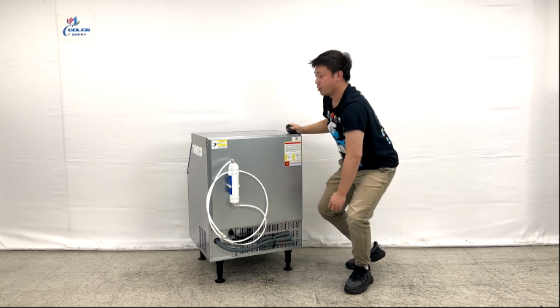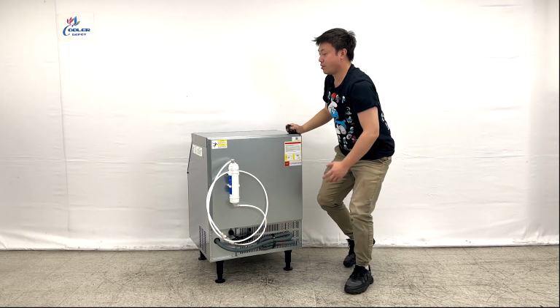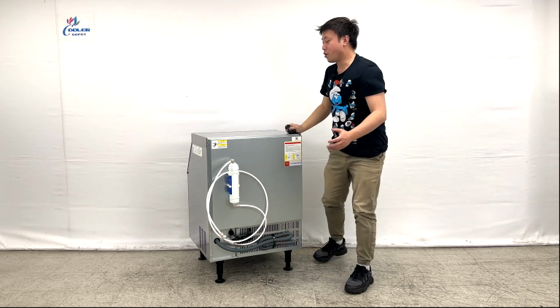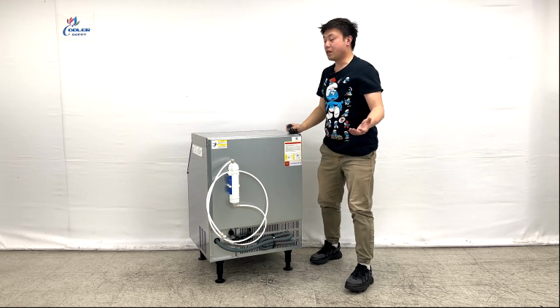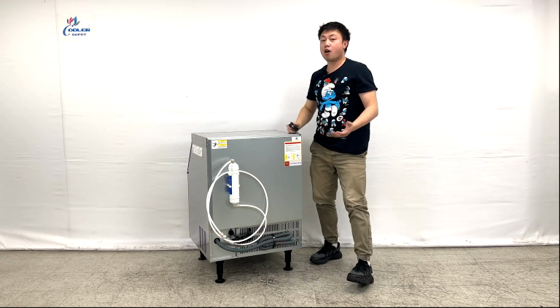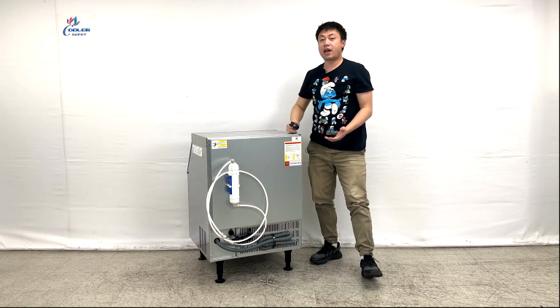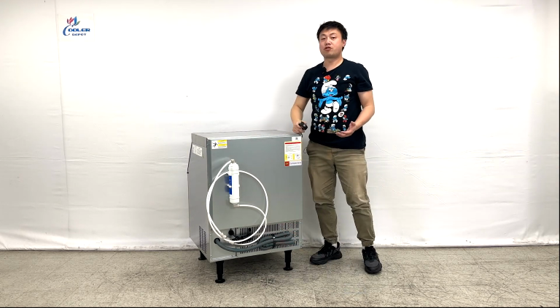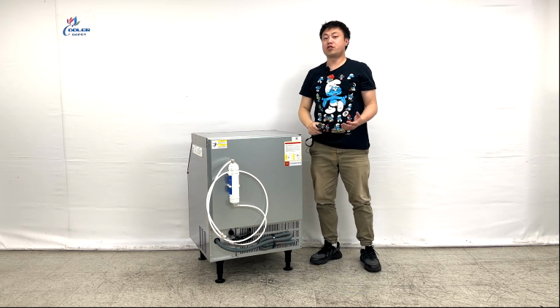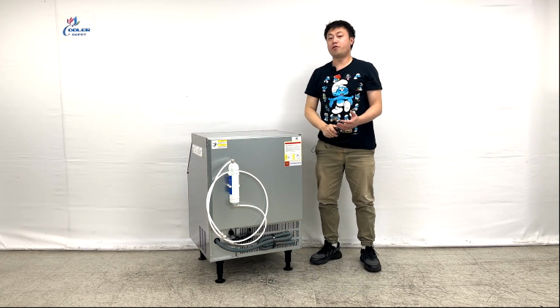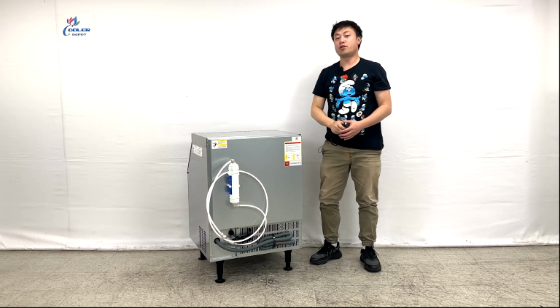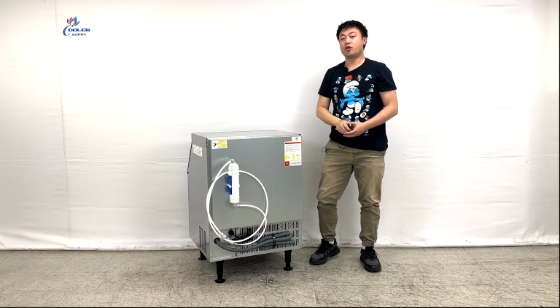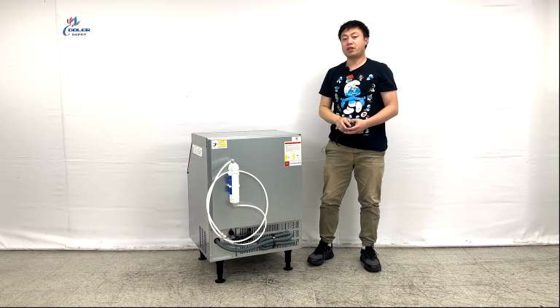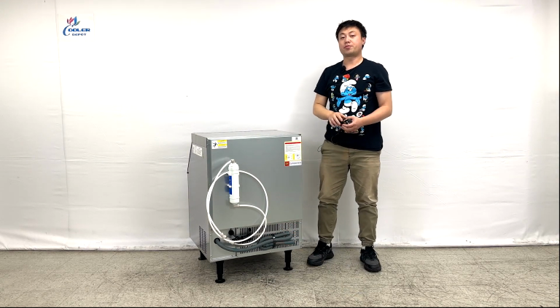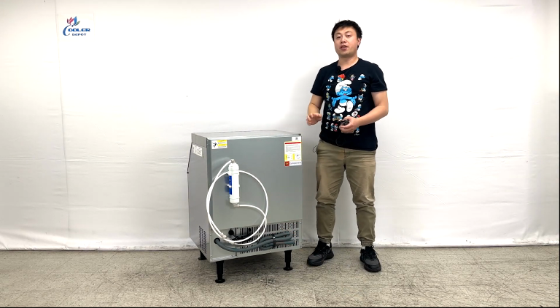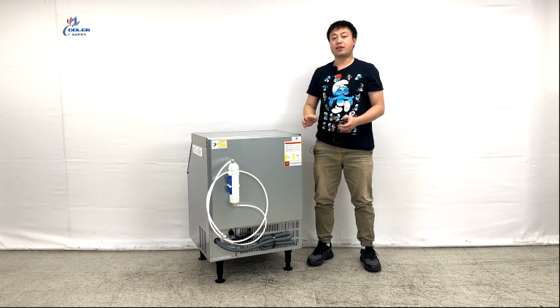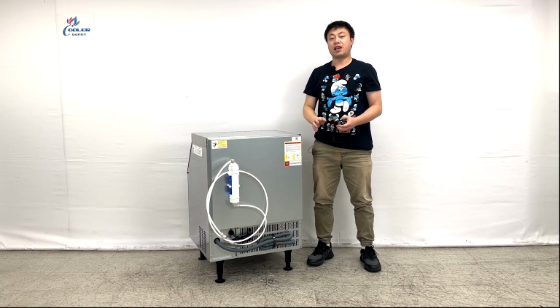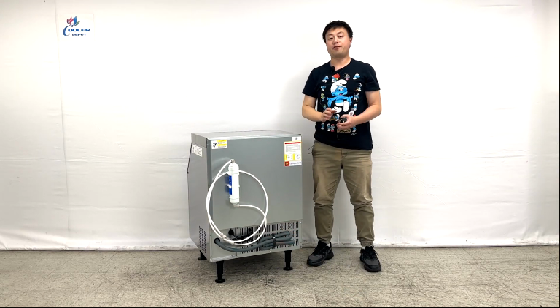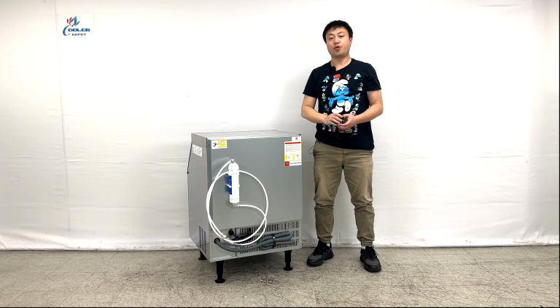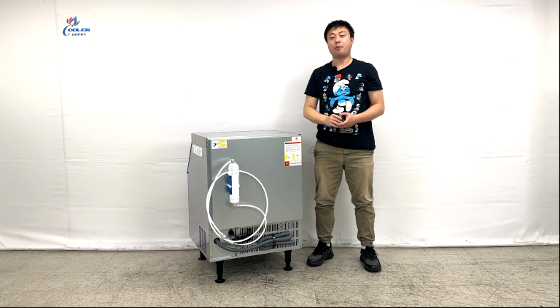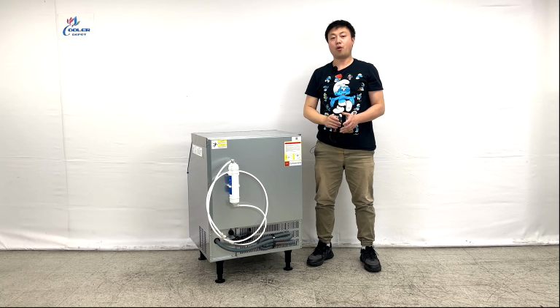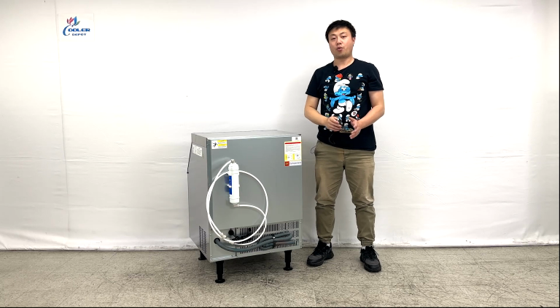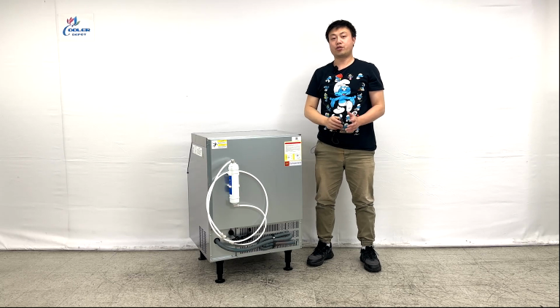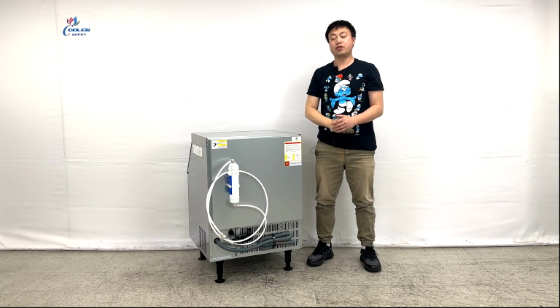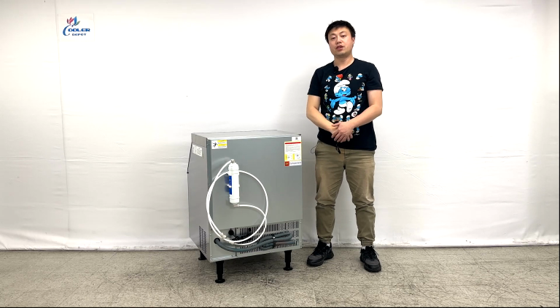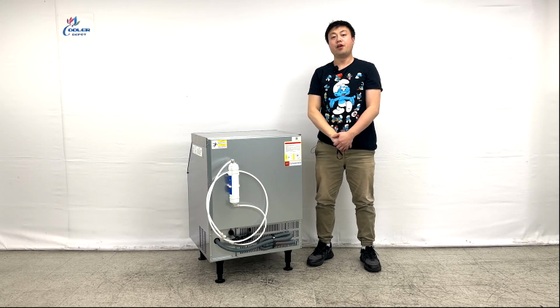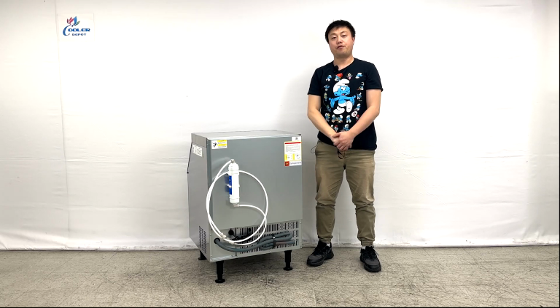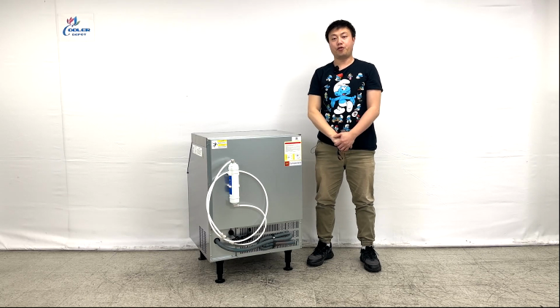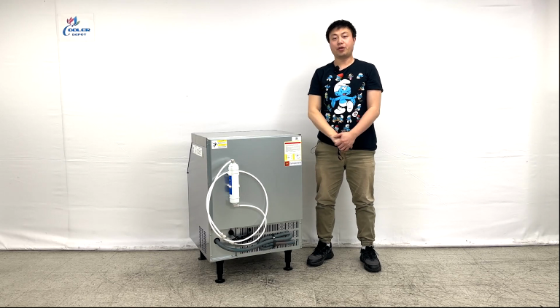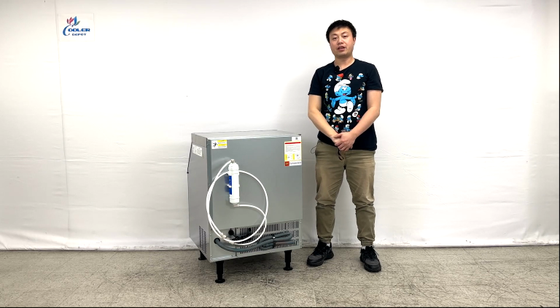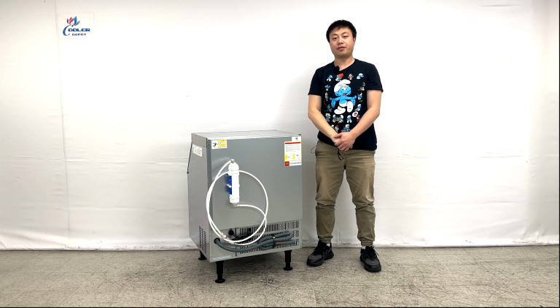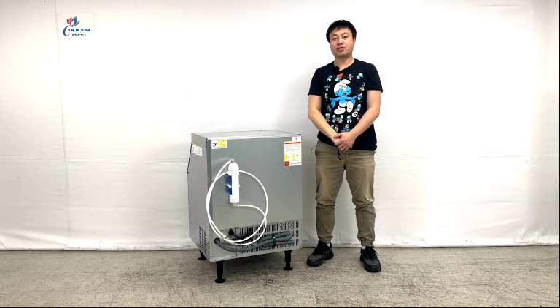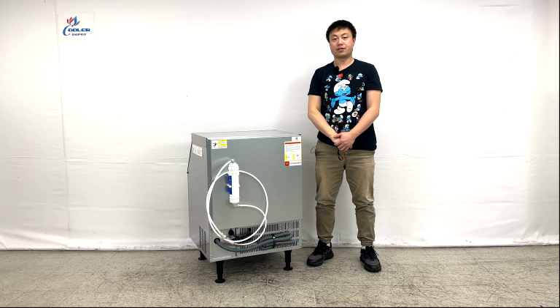So that's all the demonstration information about this product. If you do have more questions, feel free to contact us.